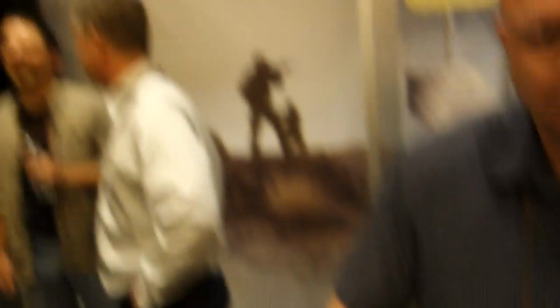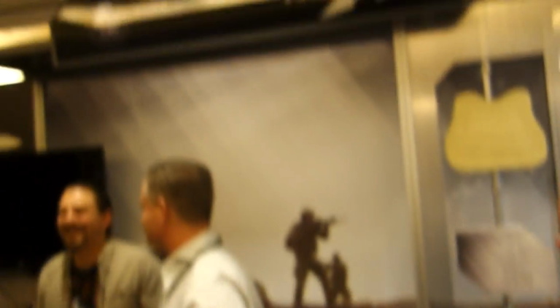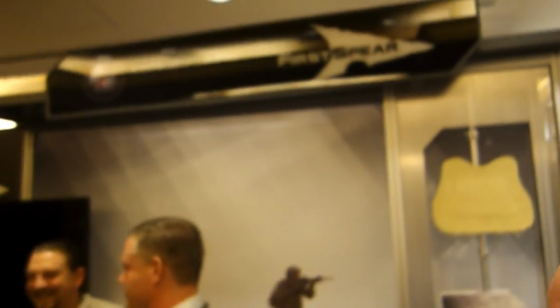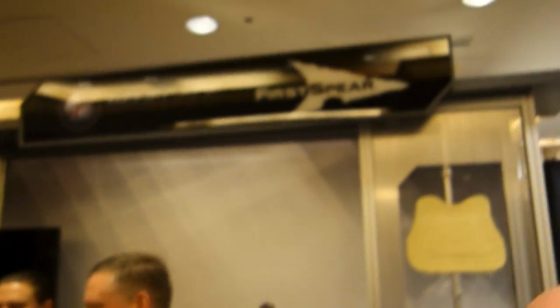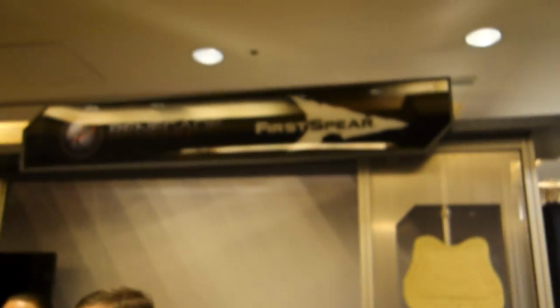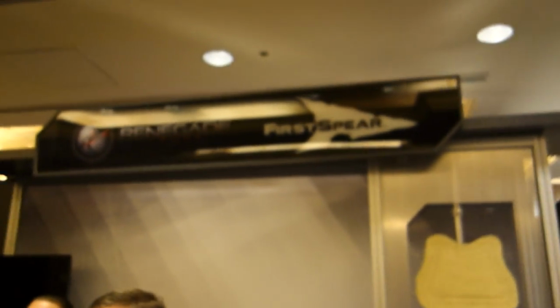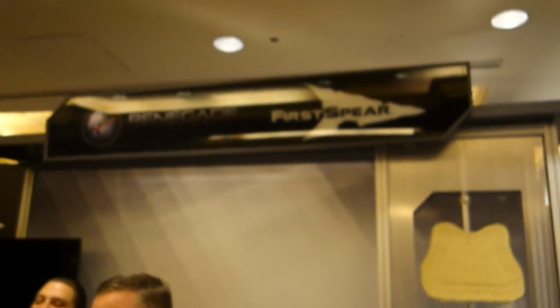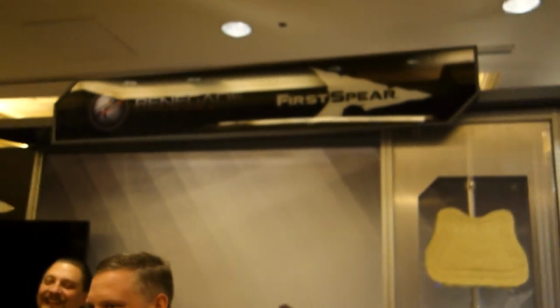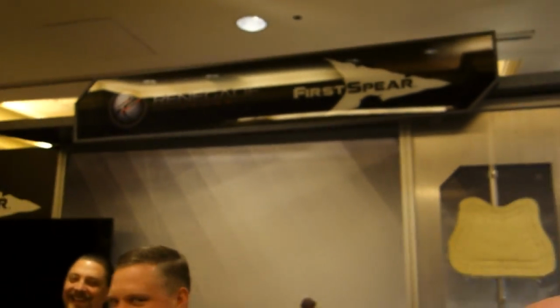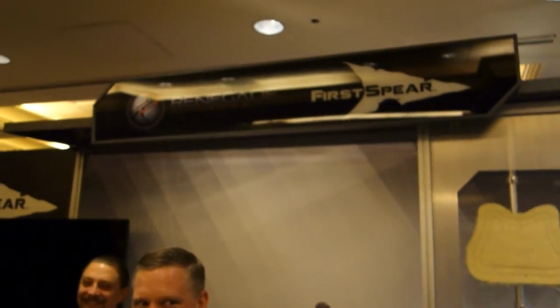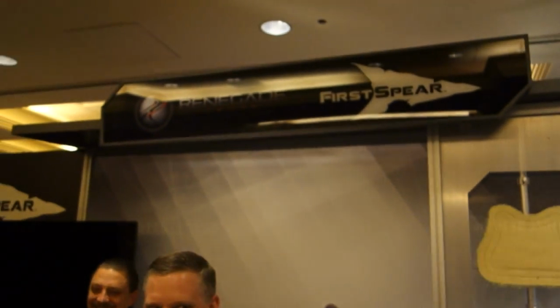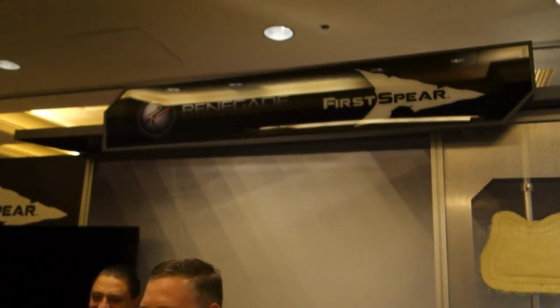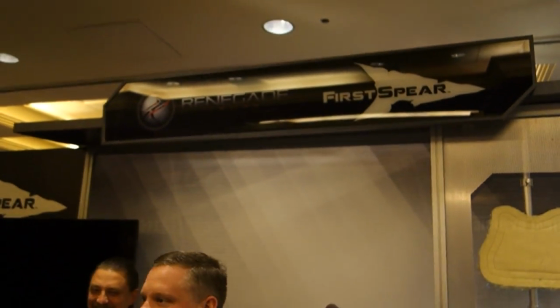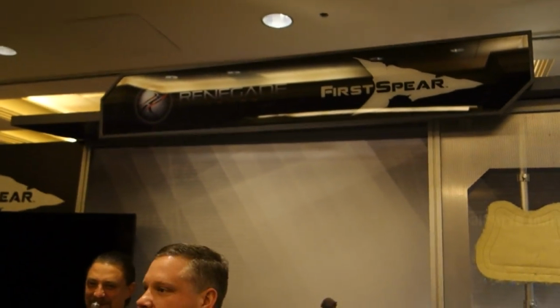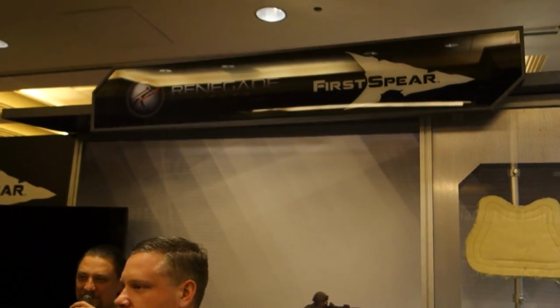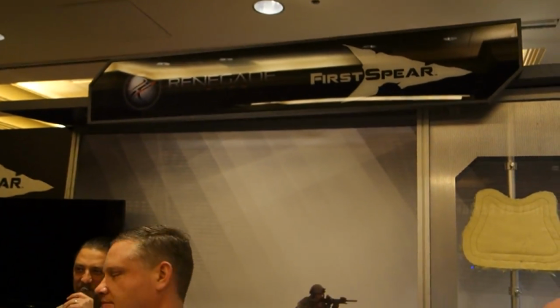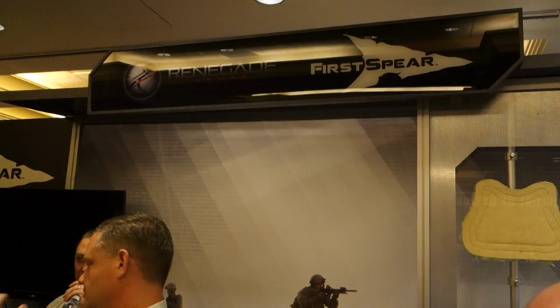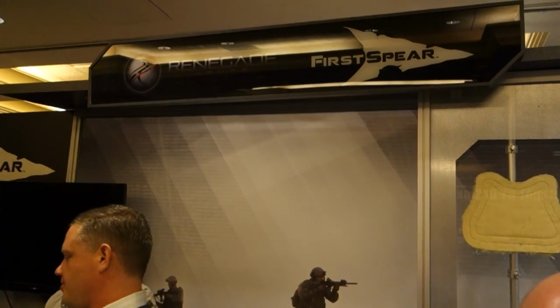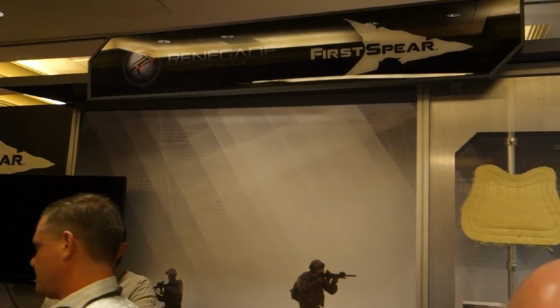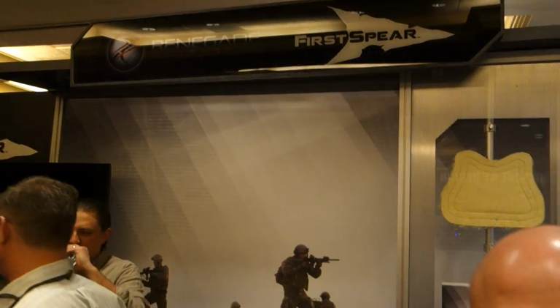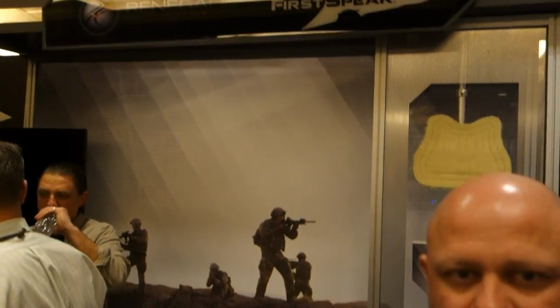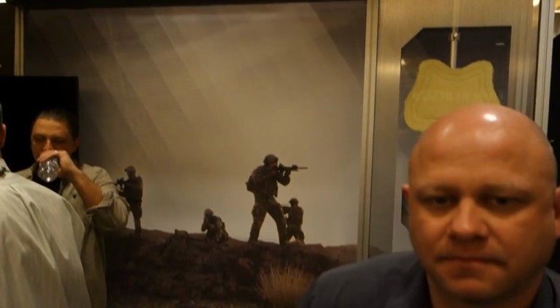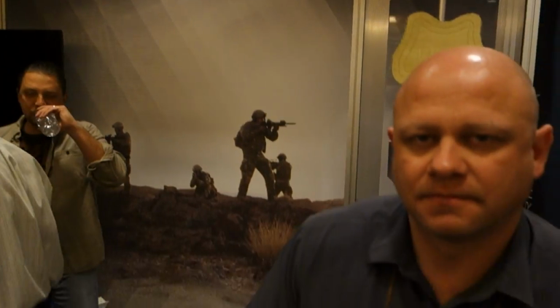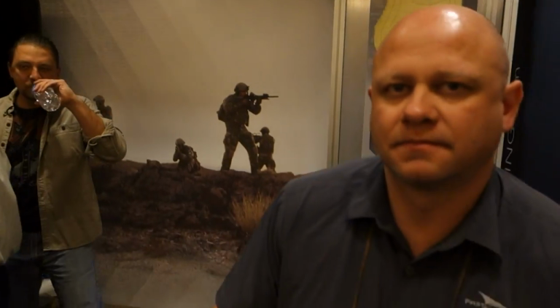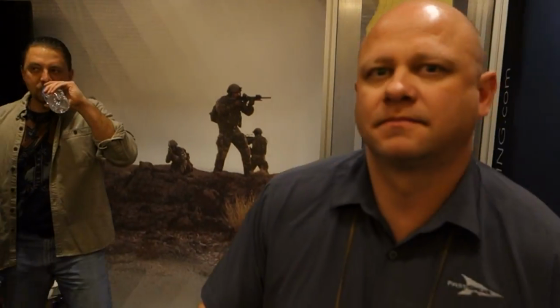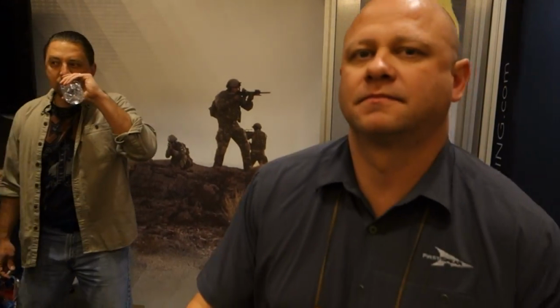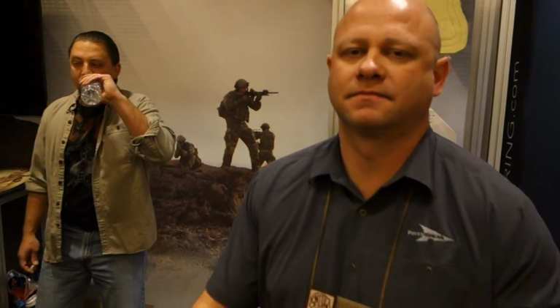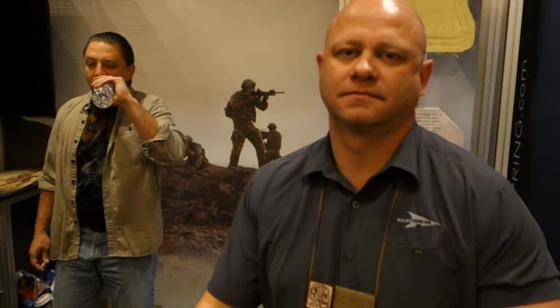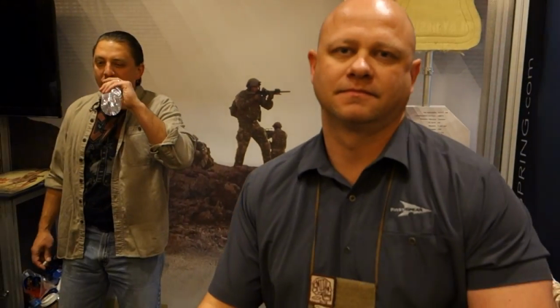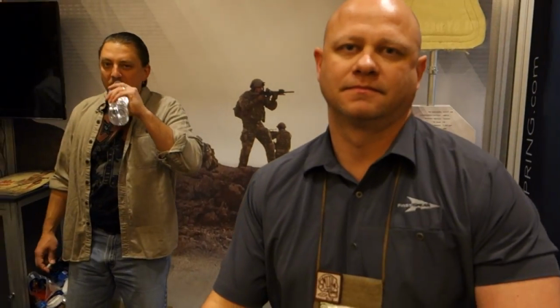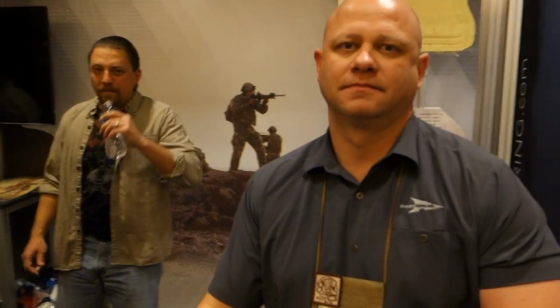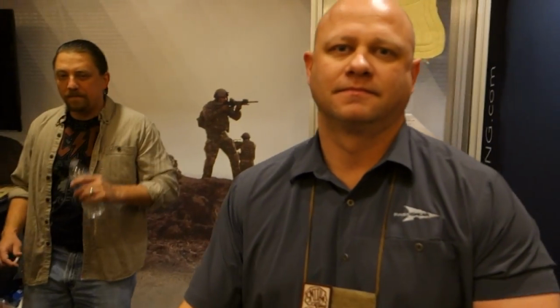We are at First Spear / Renegade Armor at SHOT Show 2013, and you are watching DefenseReview.com.